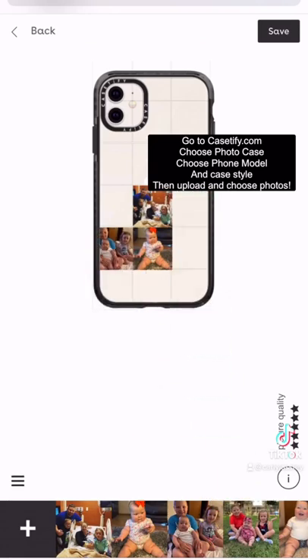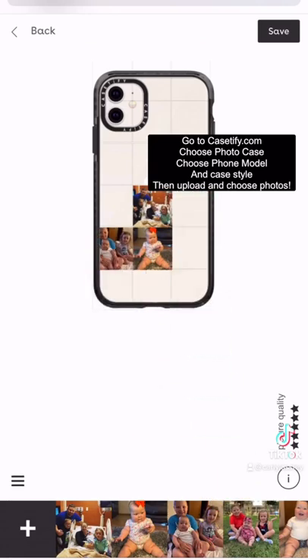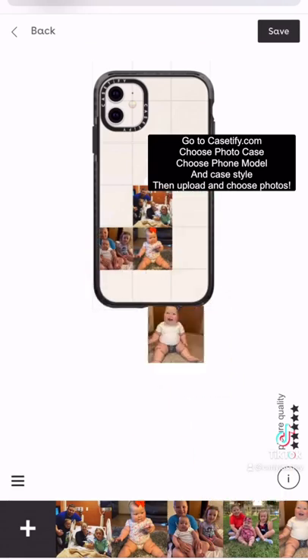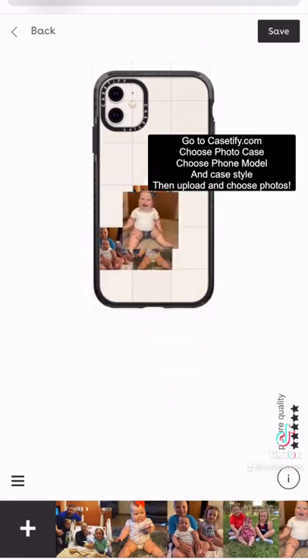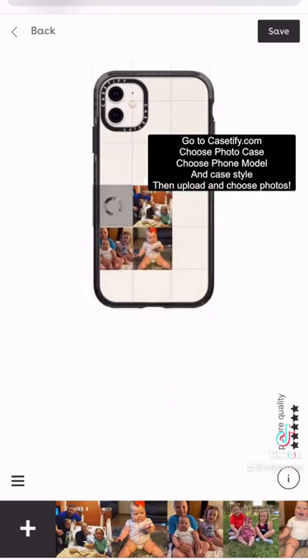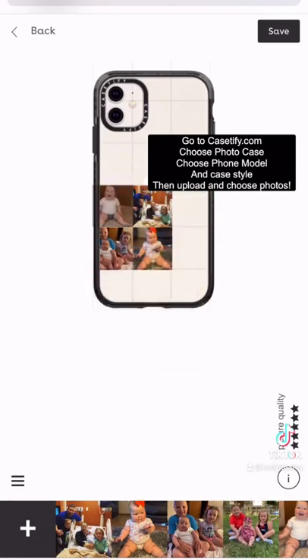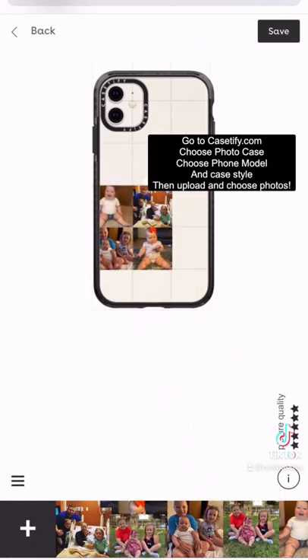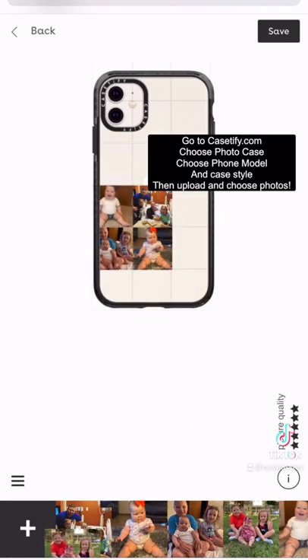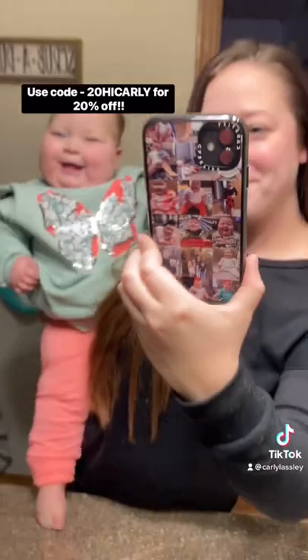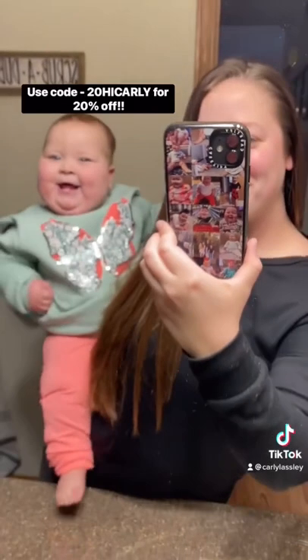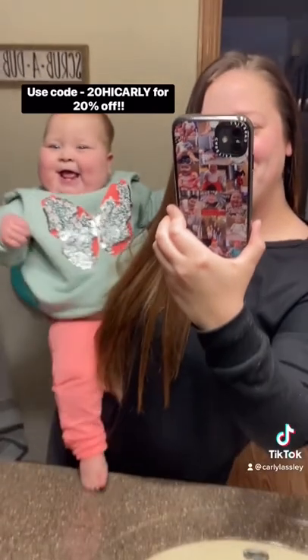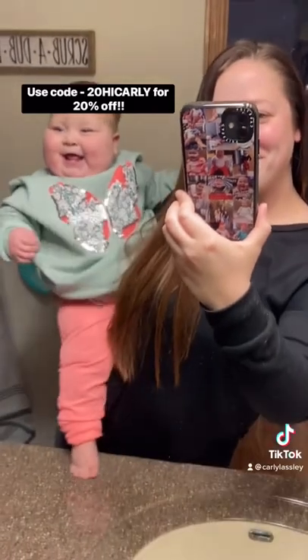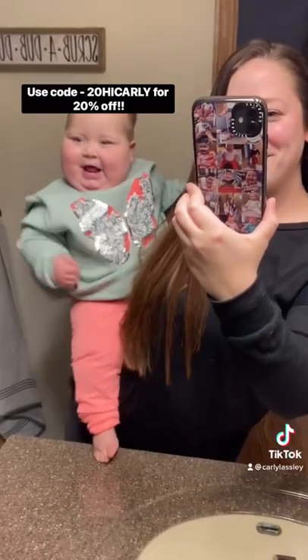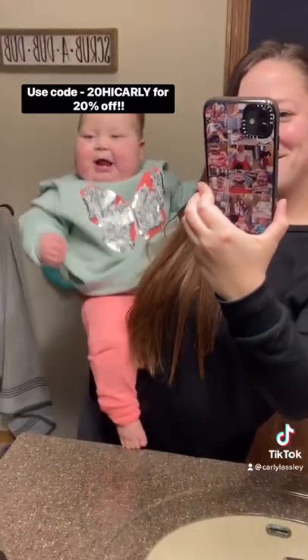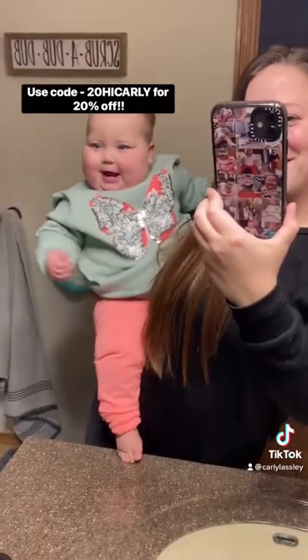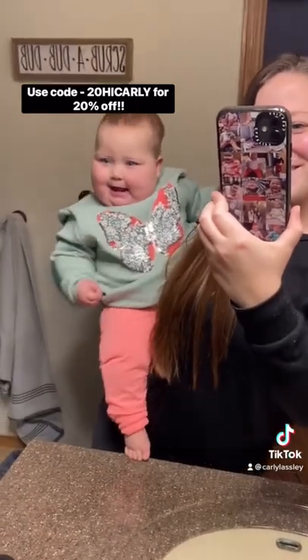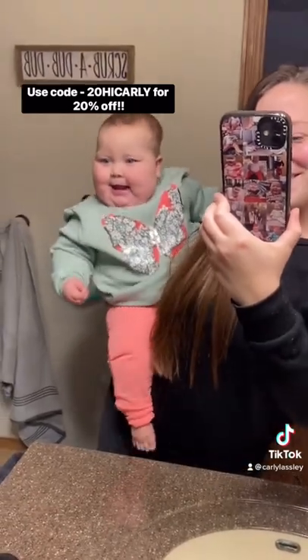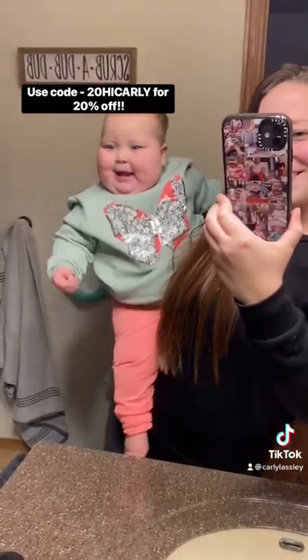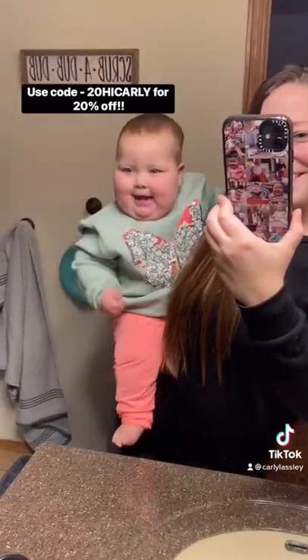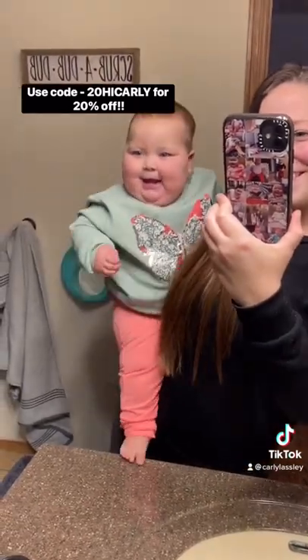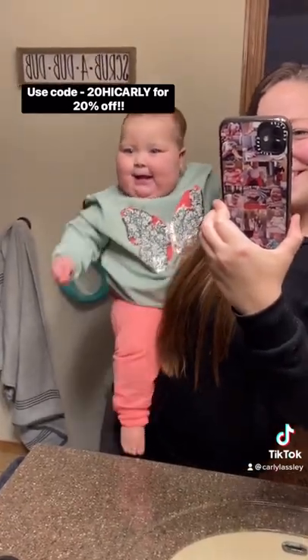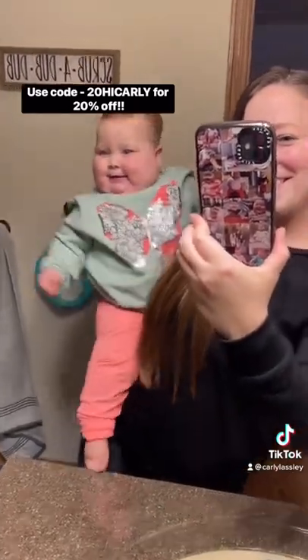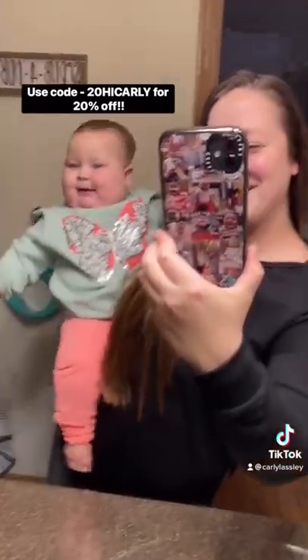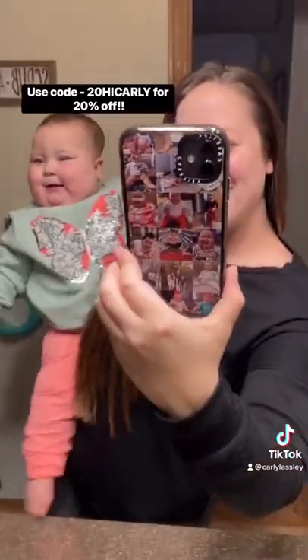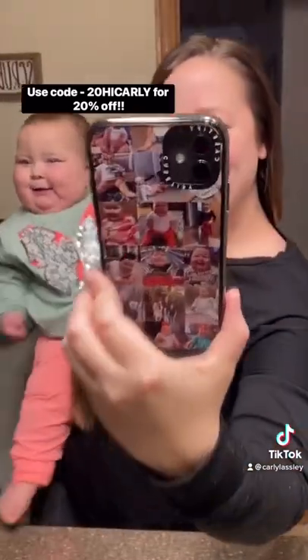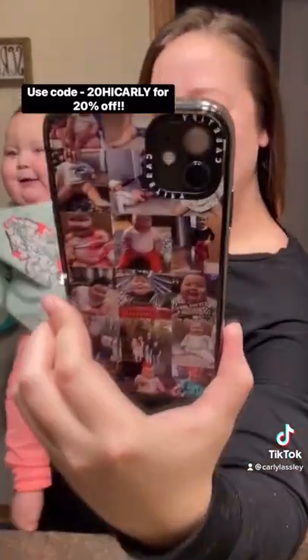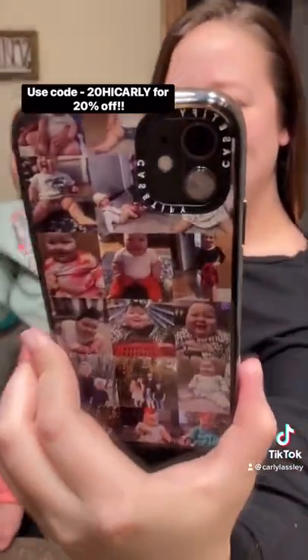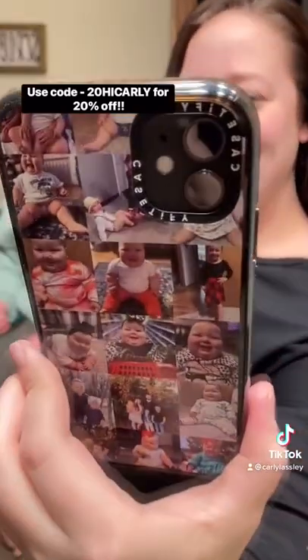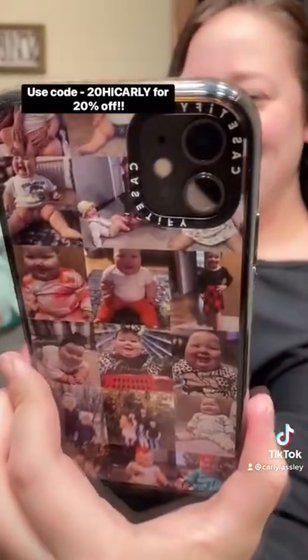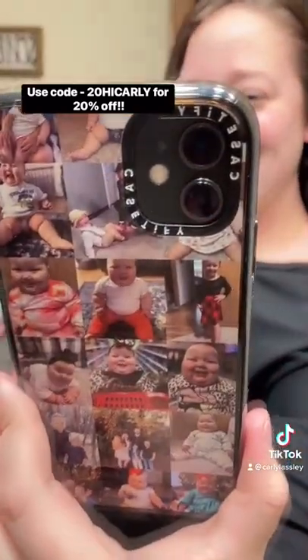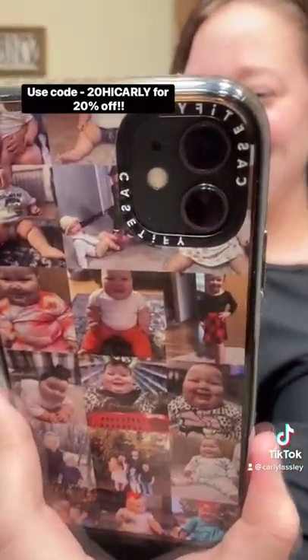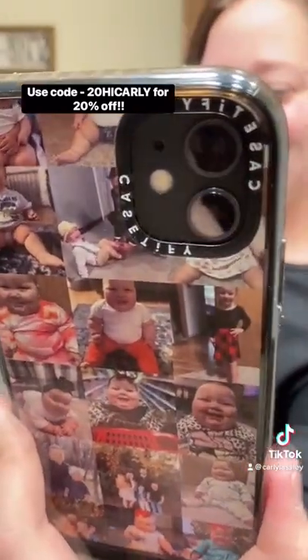You guys can use code 20HiCarly for 20% off. And obviously Madison's super excited about it.